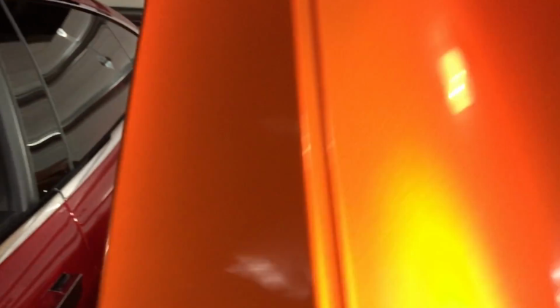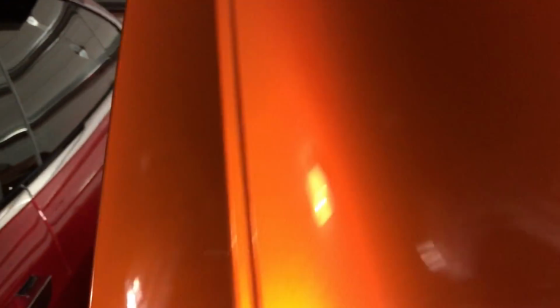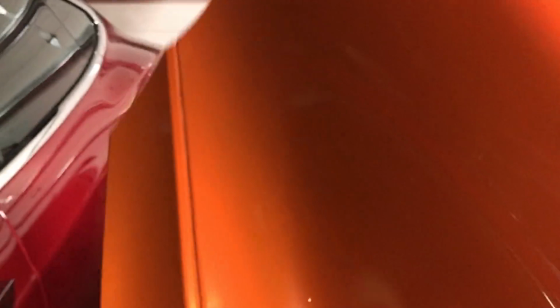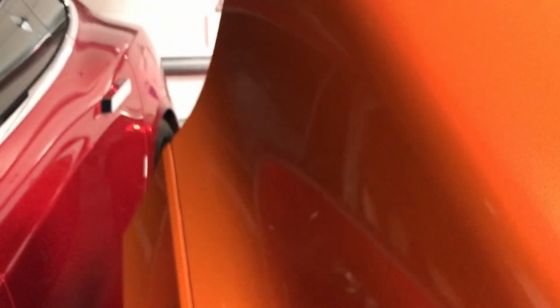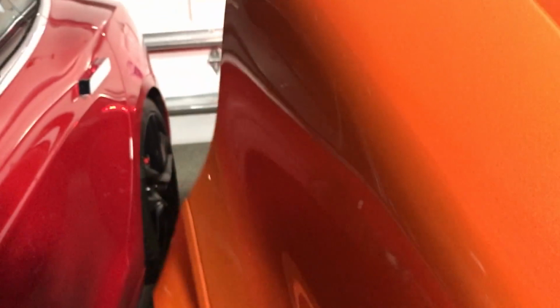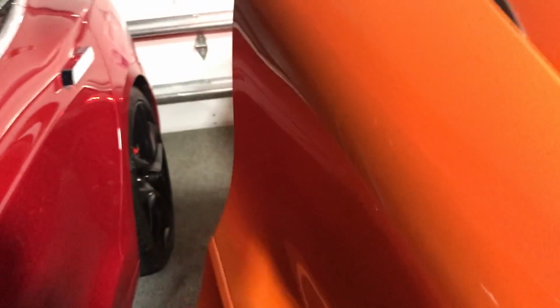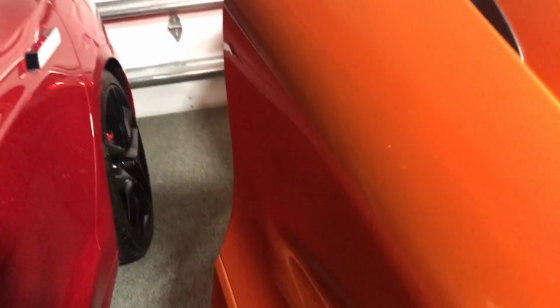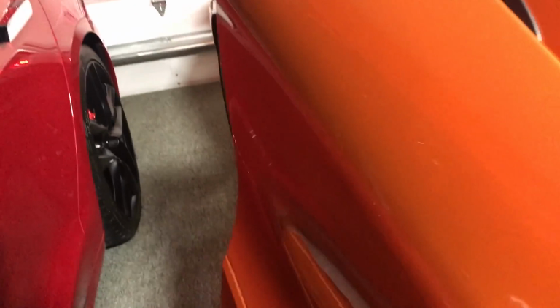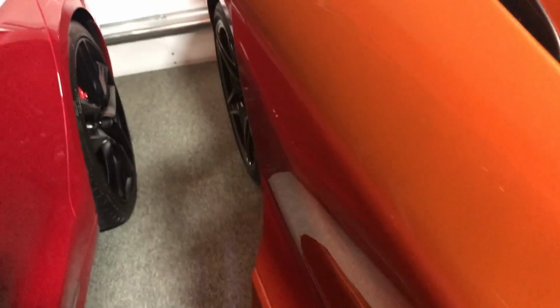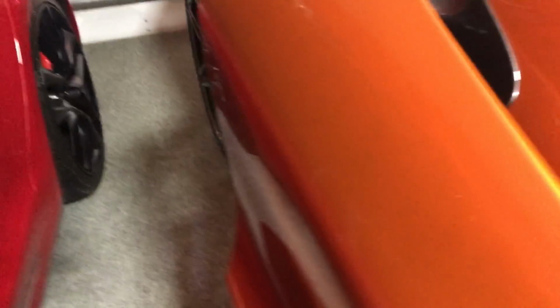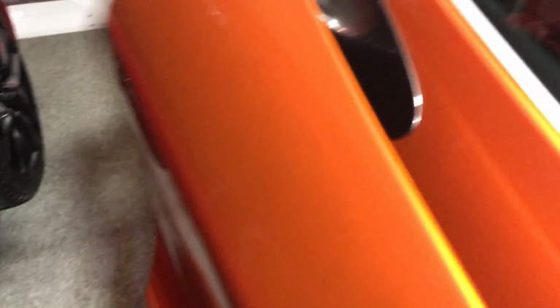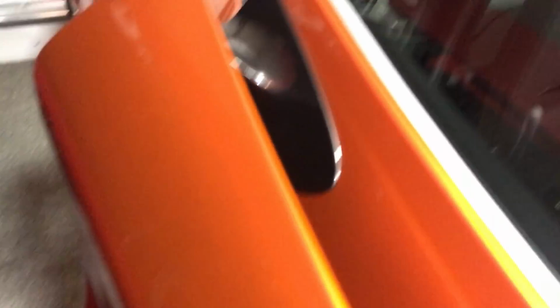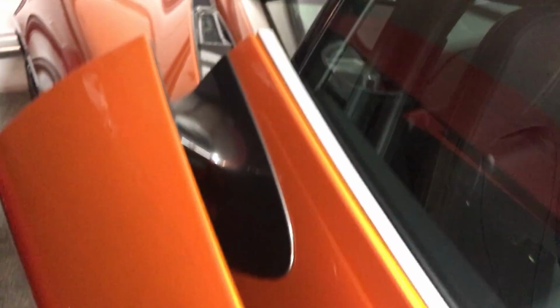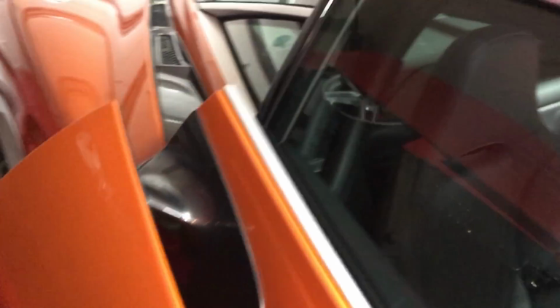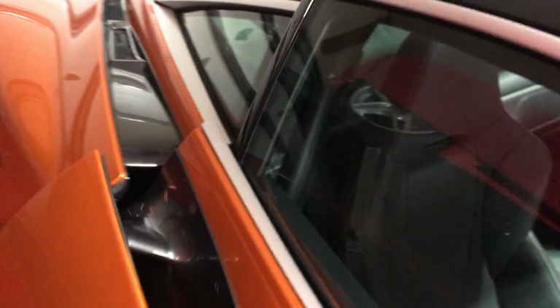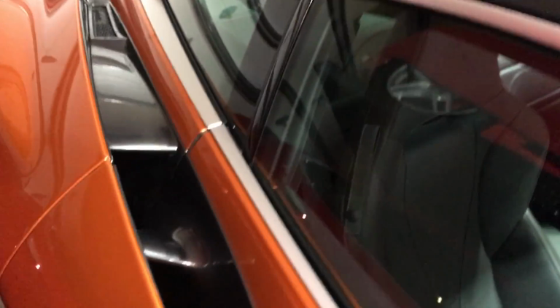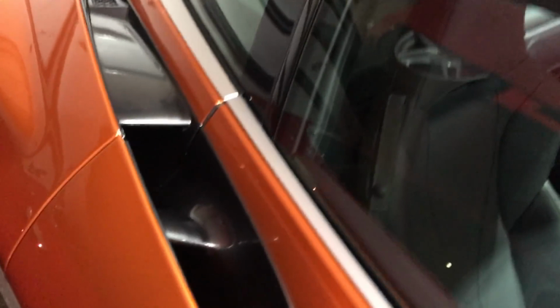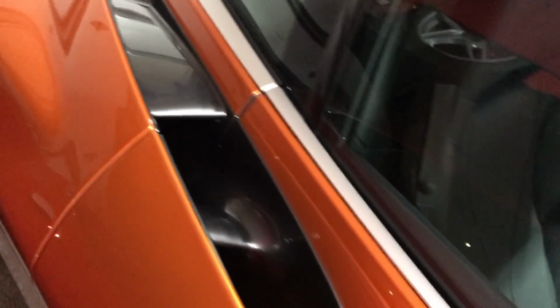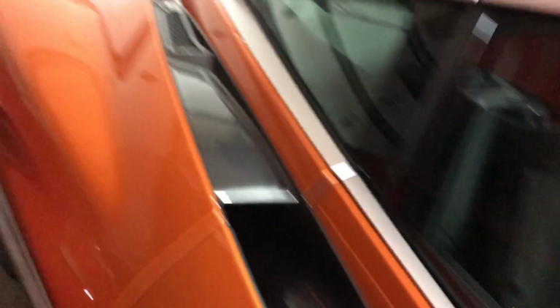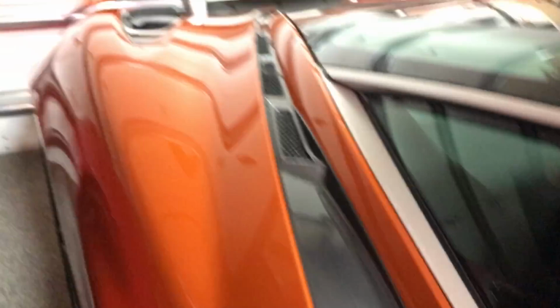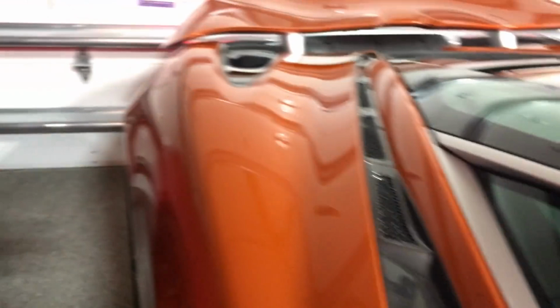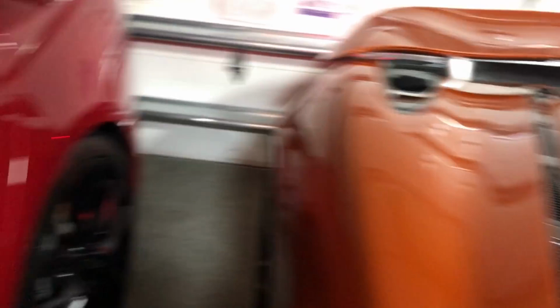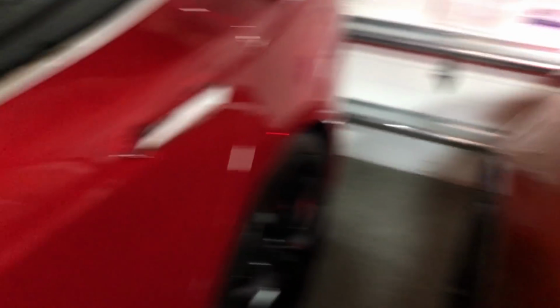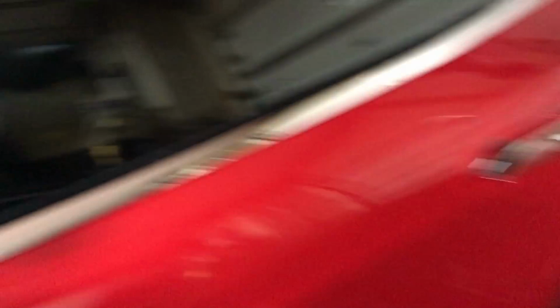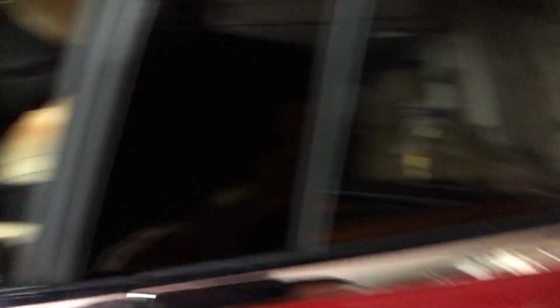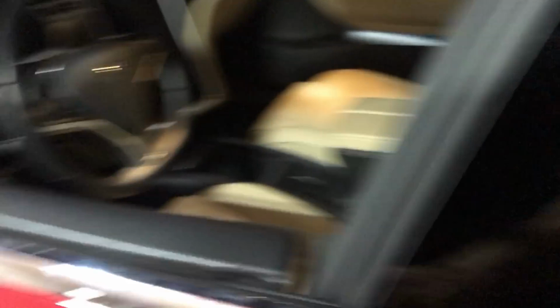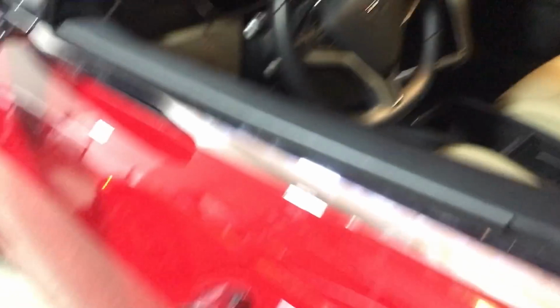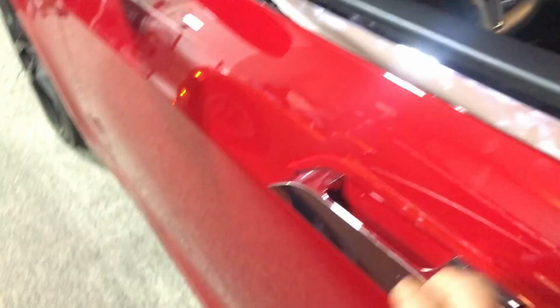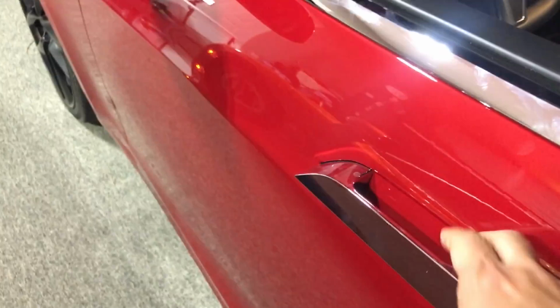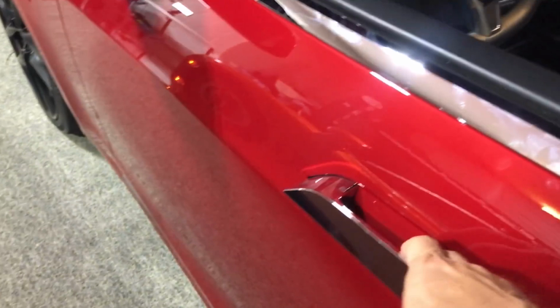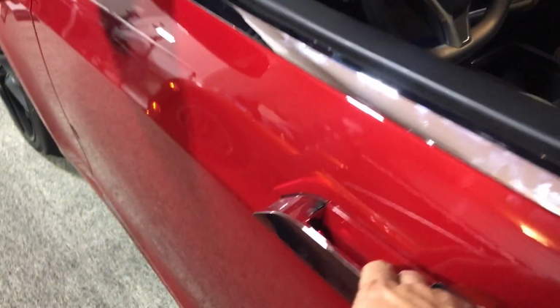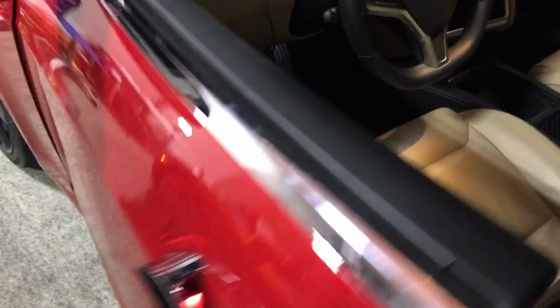Let's close the door to the McLaren 720S and hop in the Tesla.